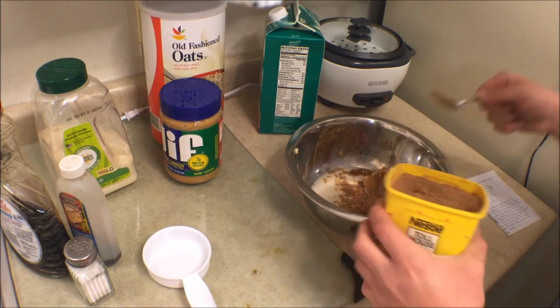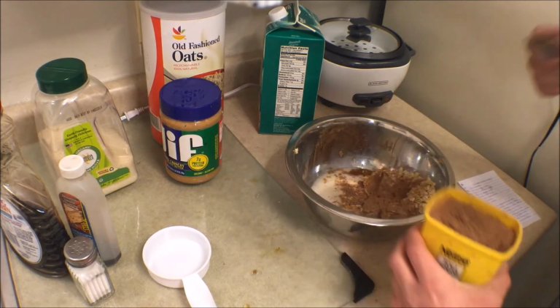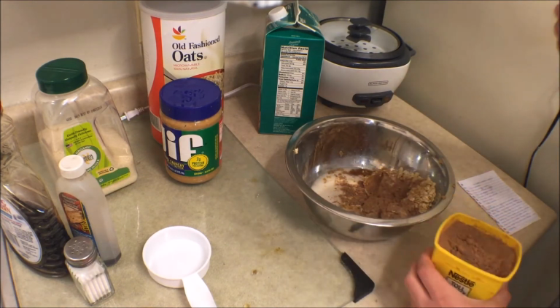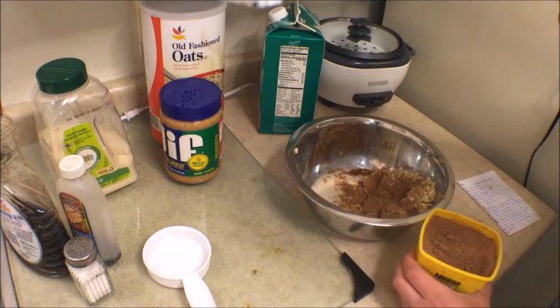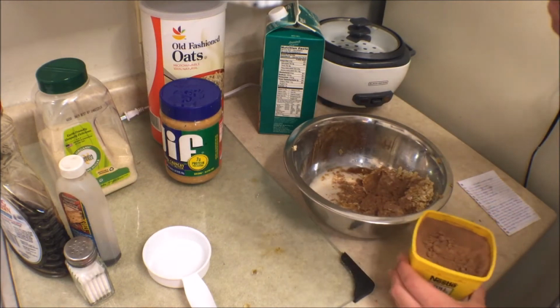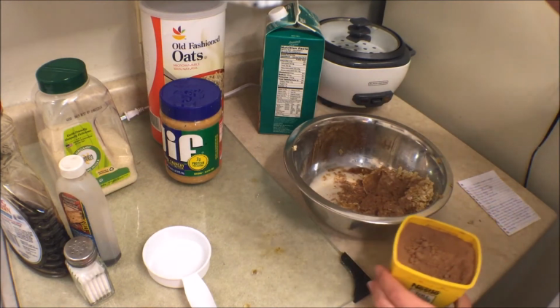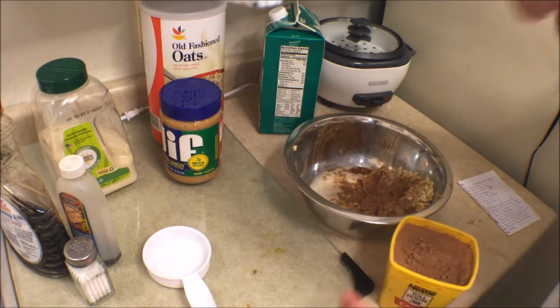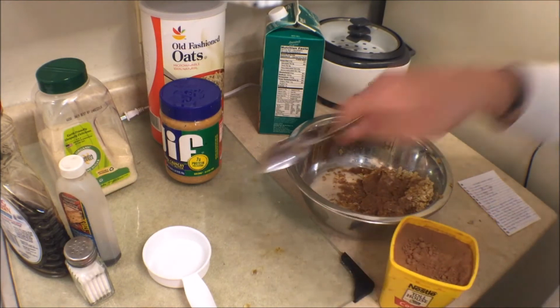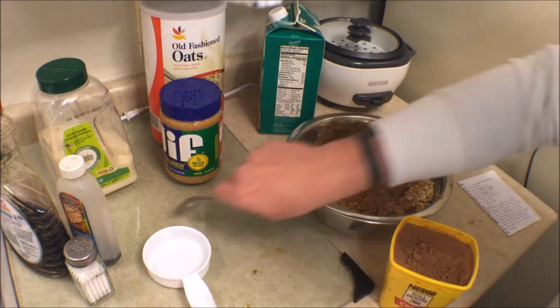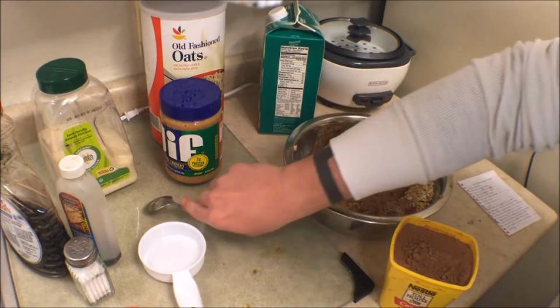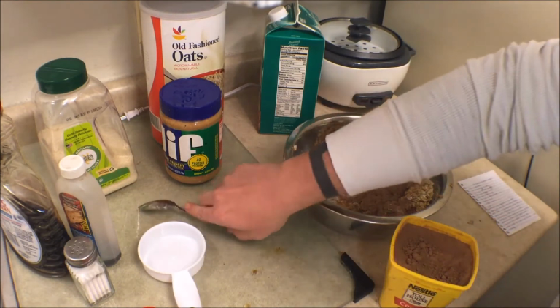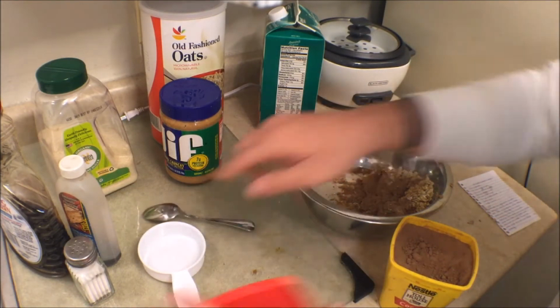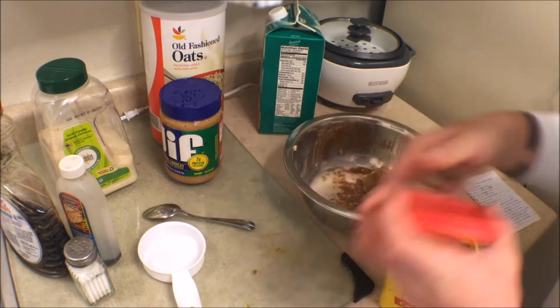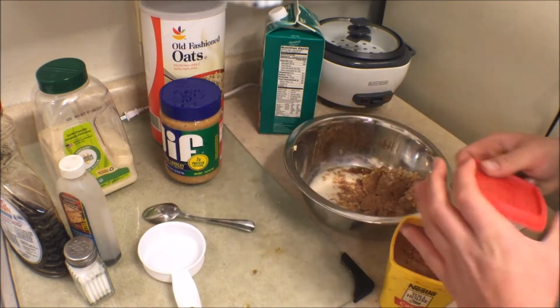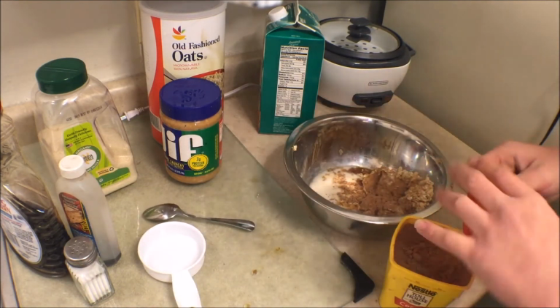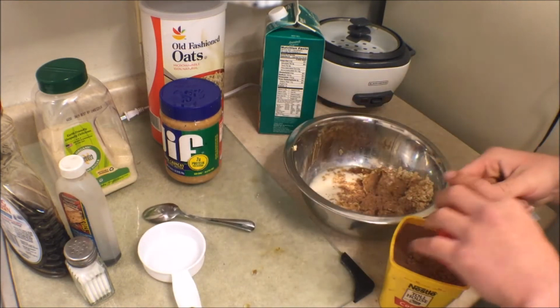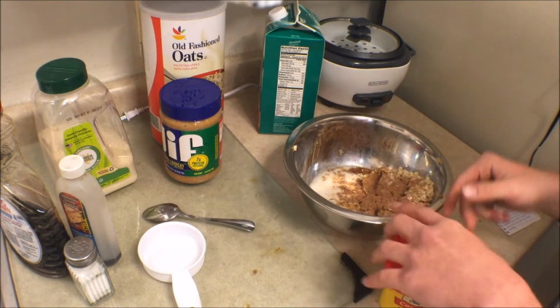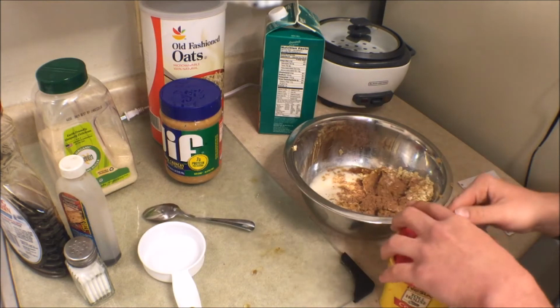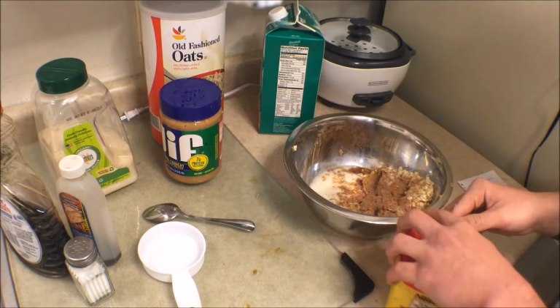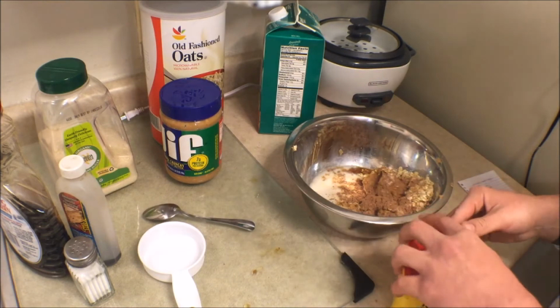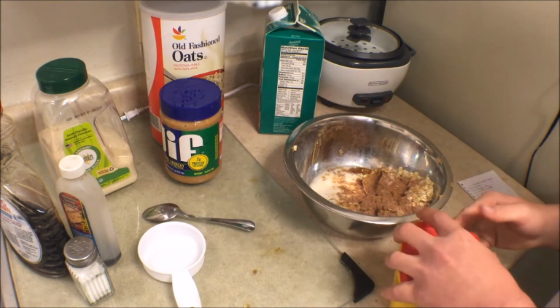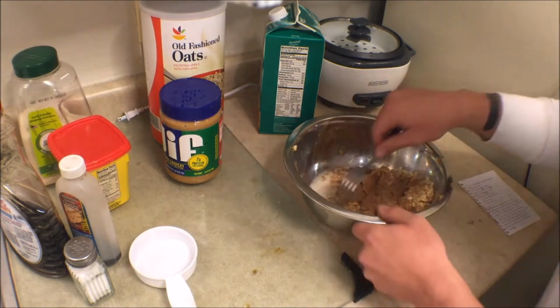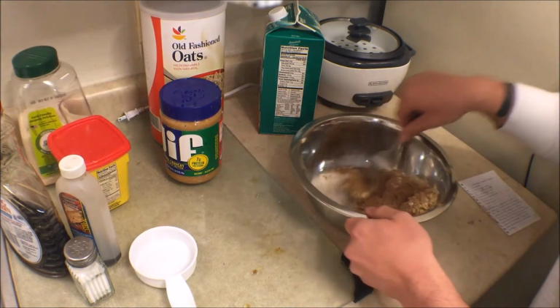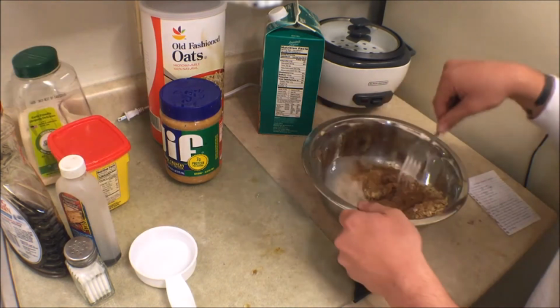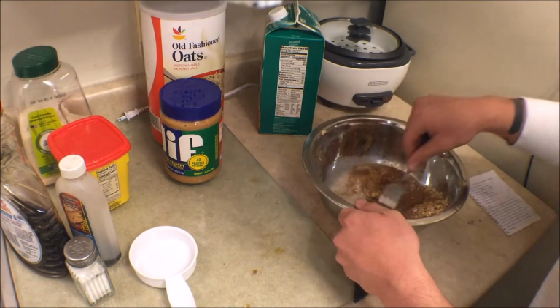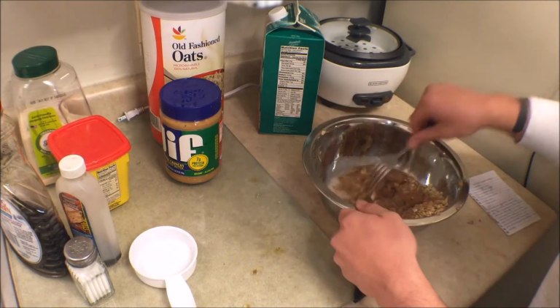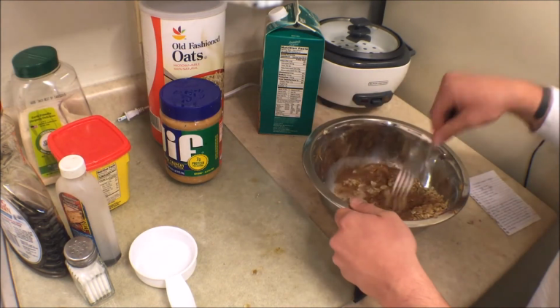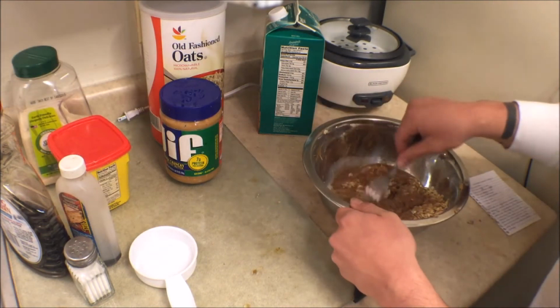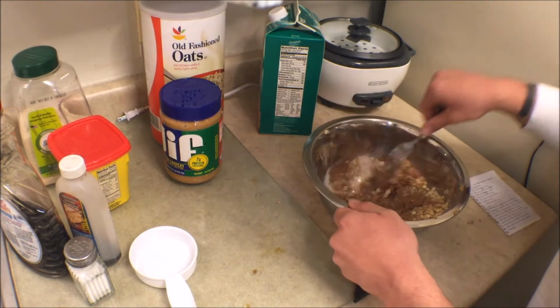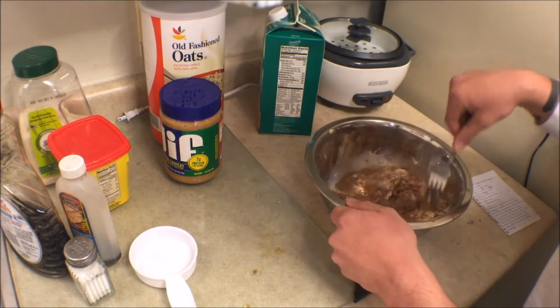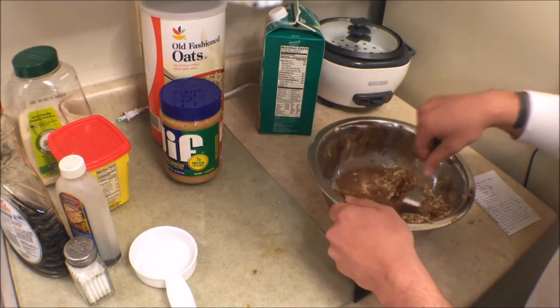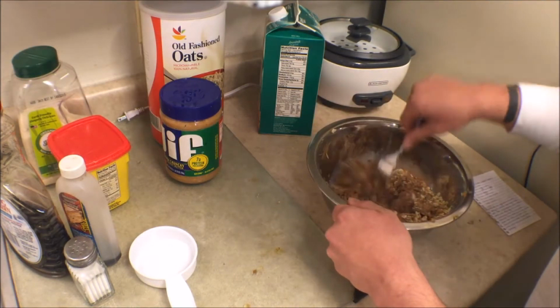Remember to add more cocoa if you like it more chocolaty, and add more peanut butter if you guys like more peanut butter.